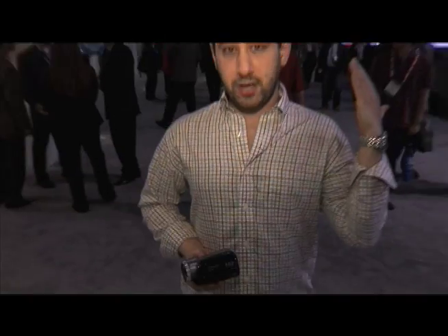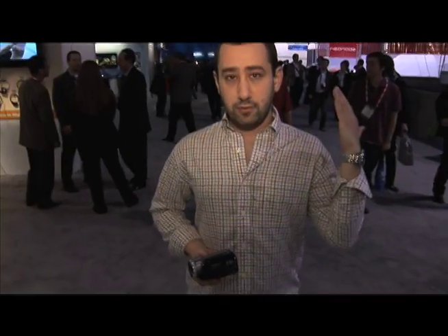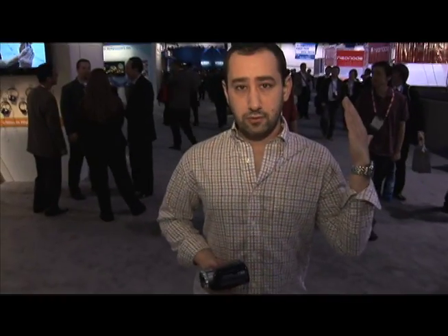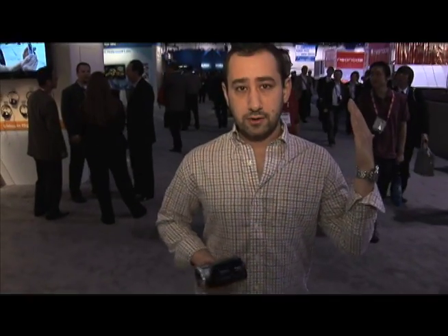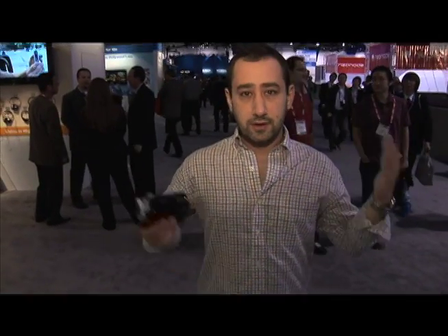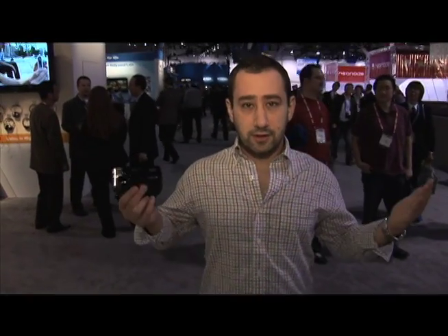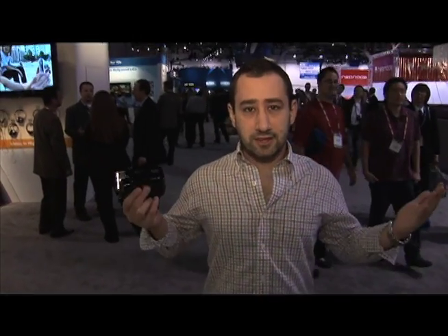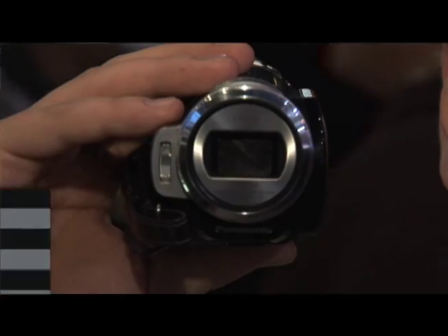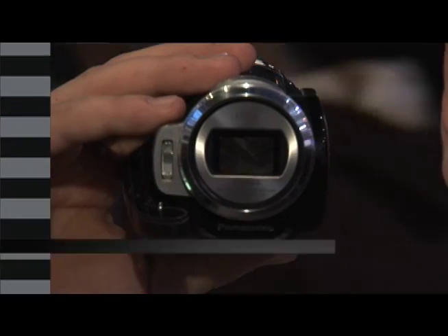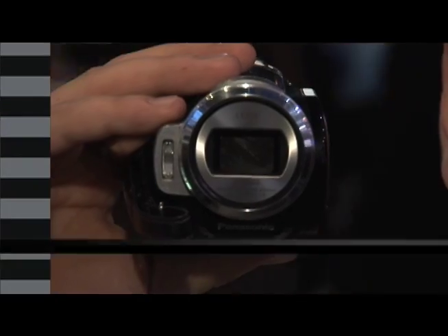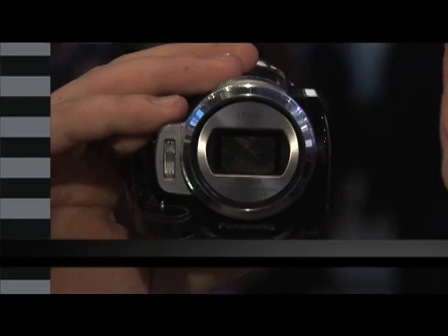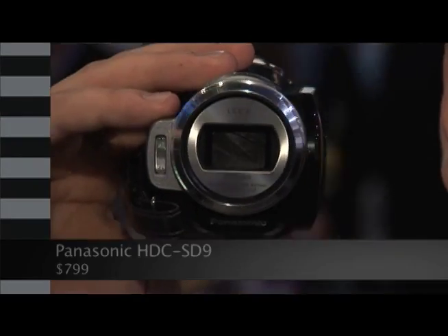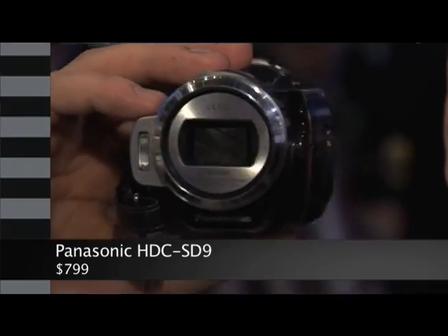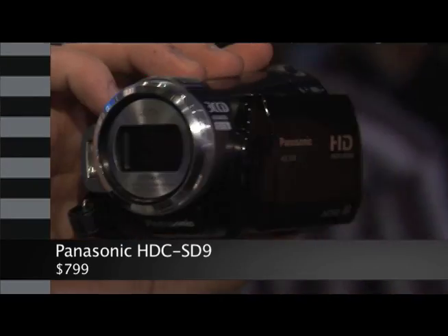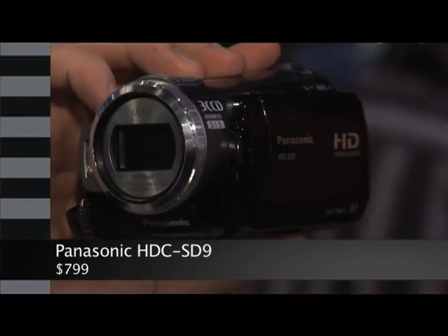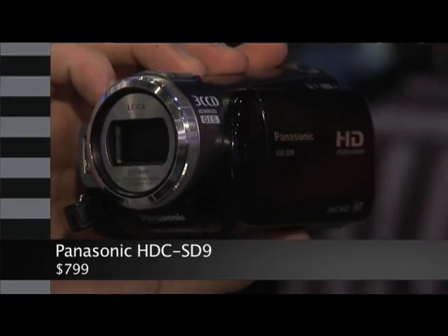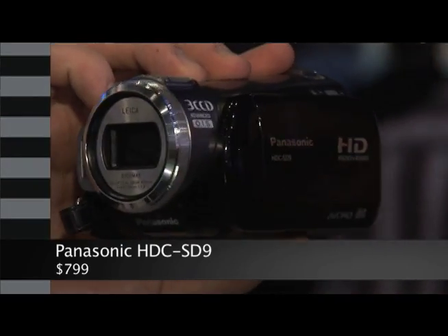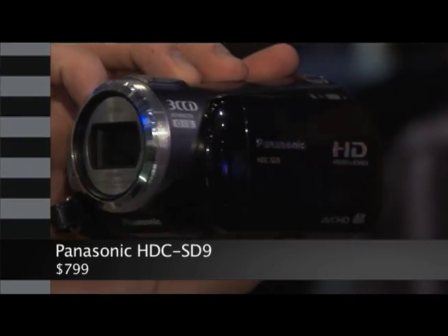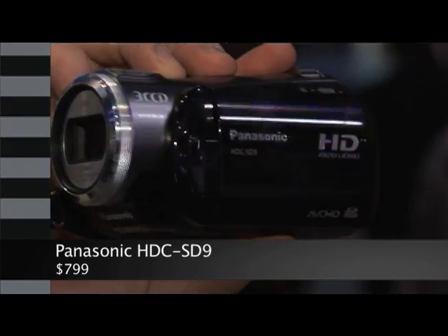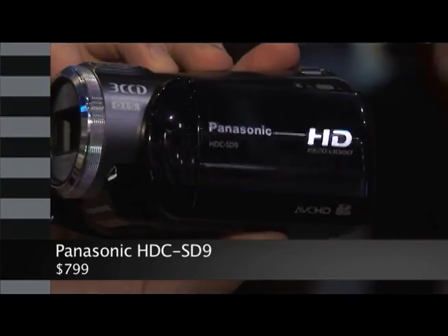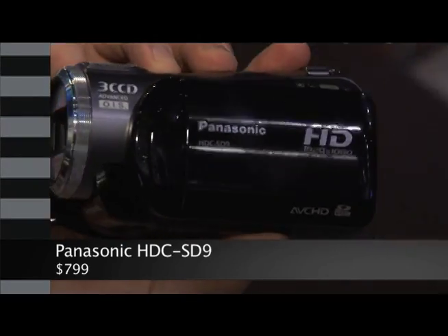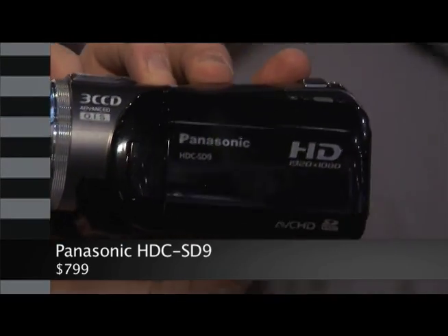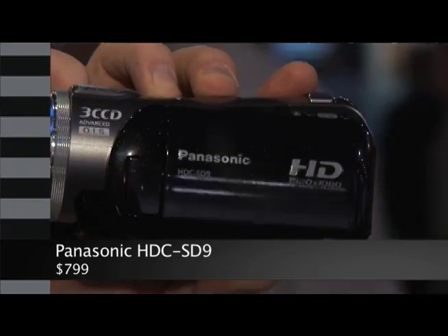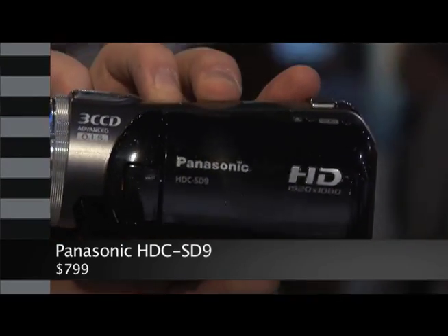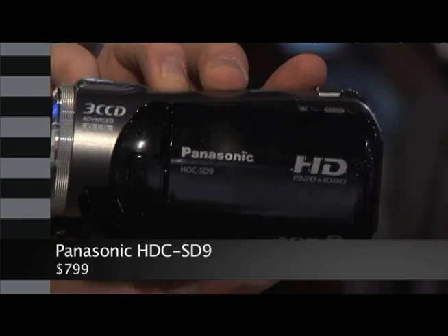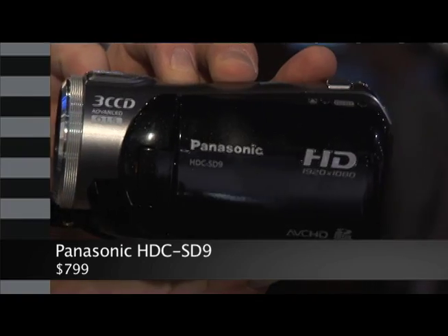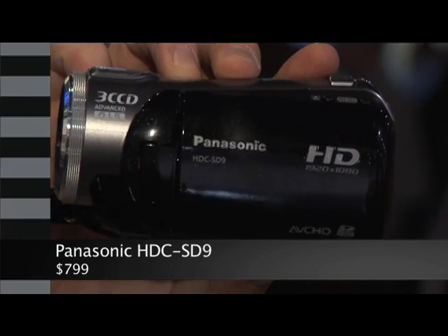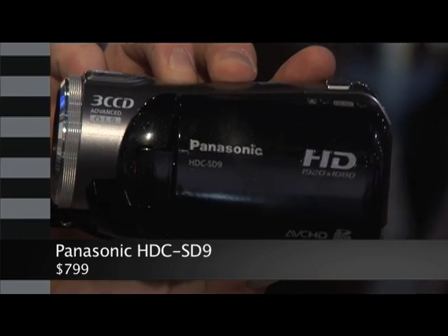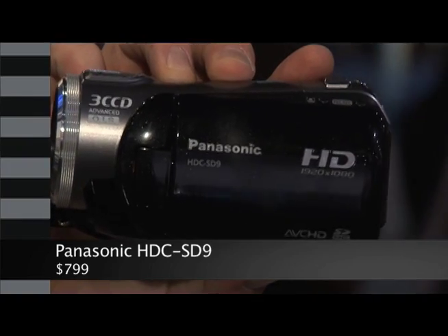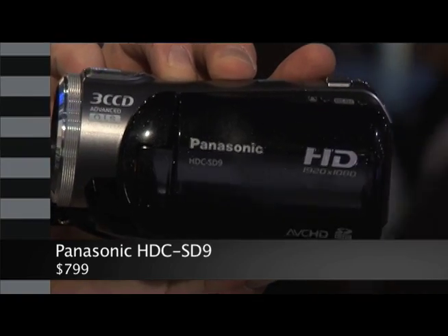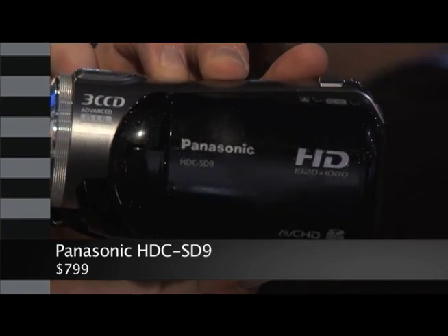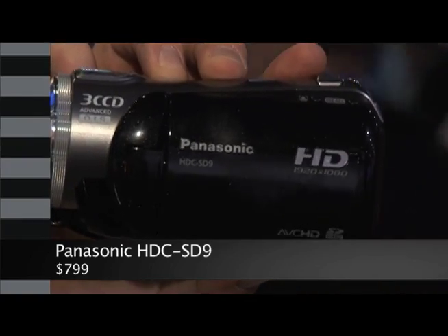Peekaboo! Look at the Panasonic HDC-SC9 — it's so tiny. It's the world's smallest true HD camcorder.